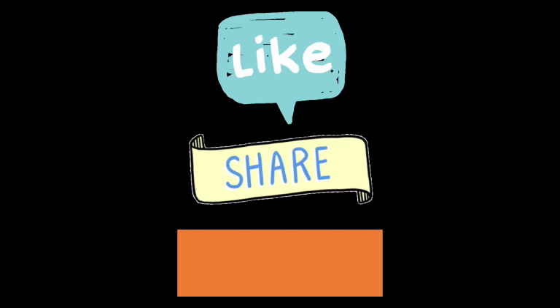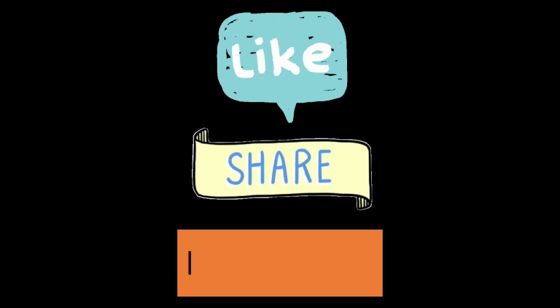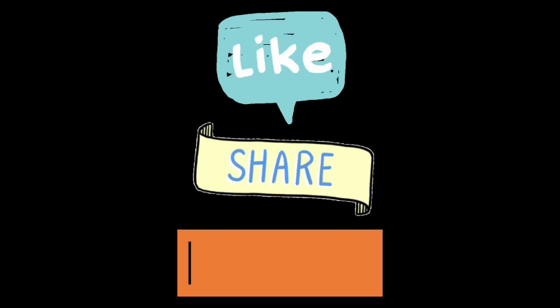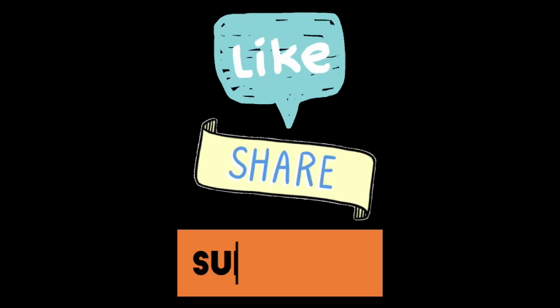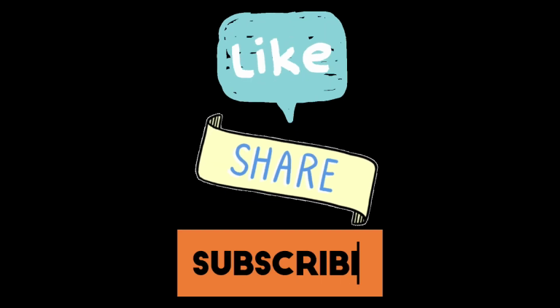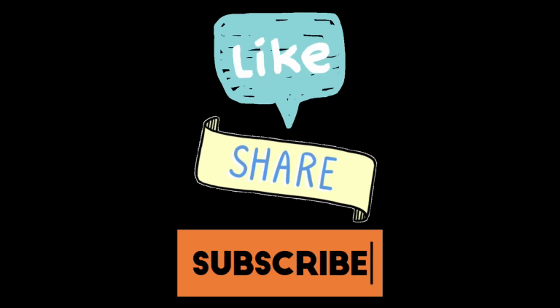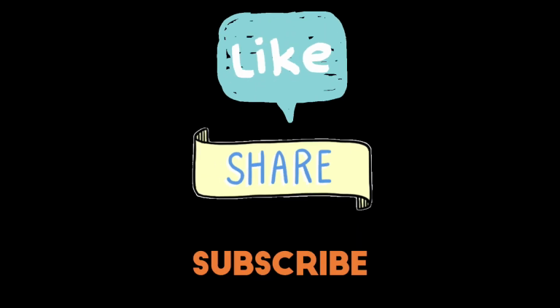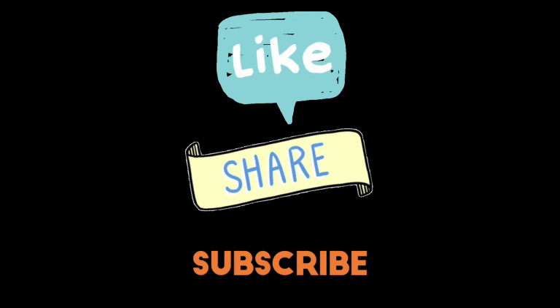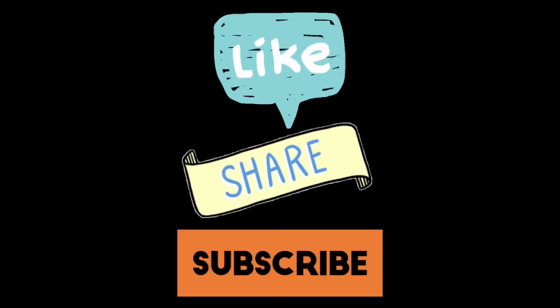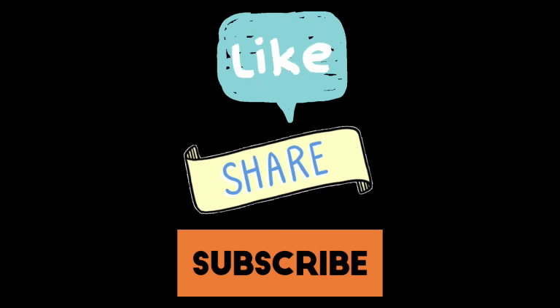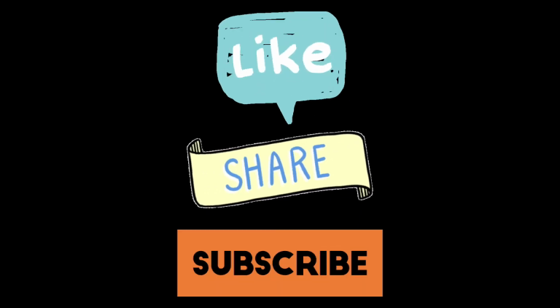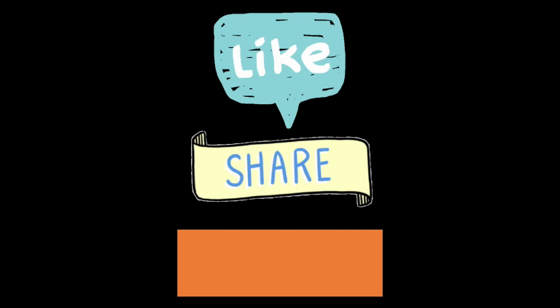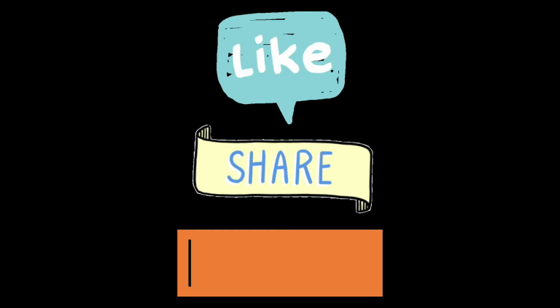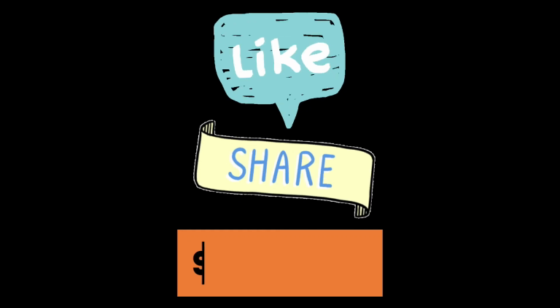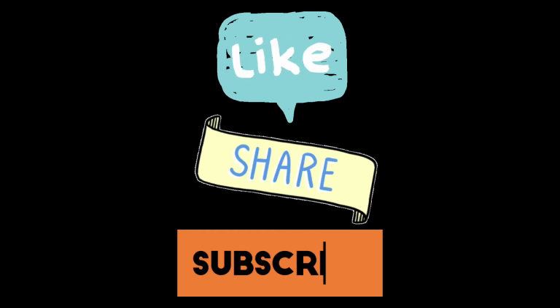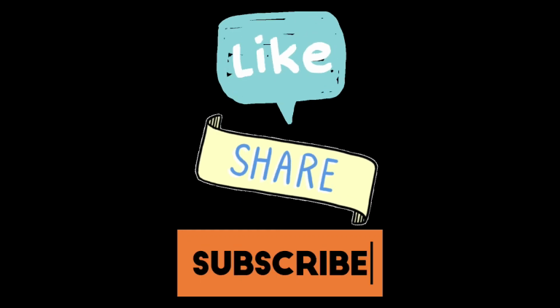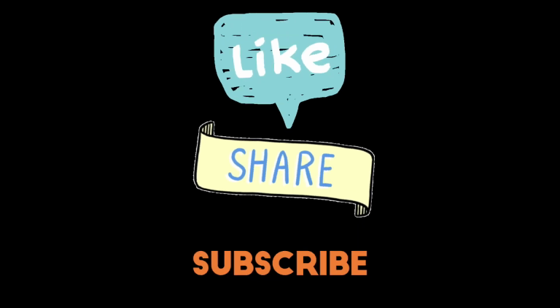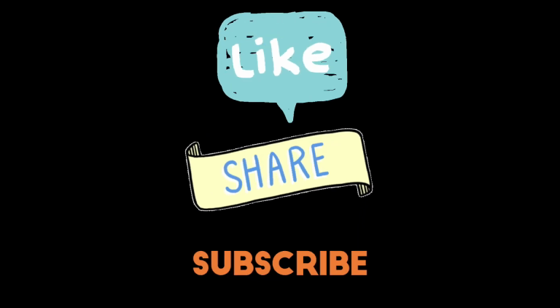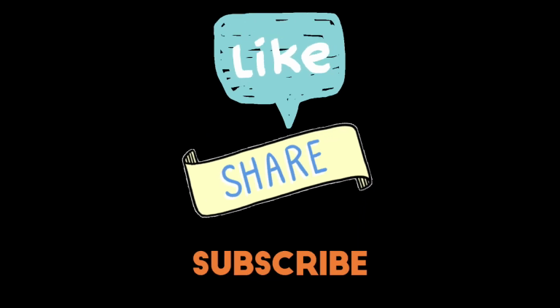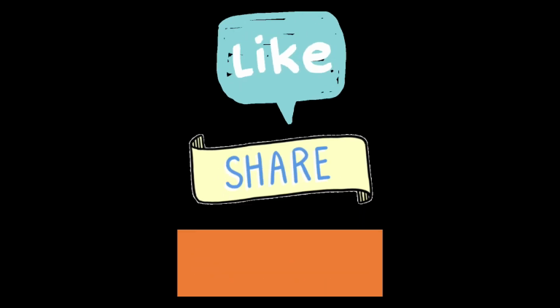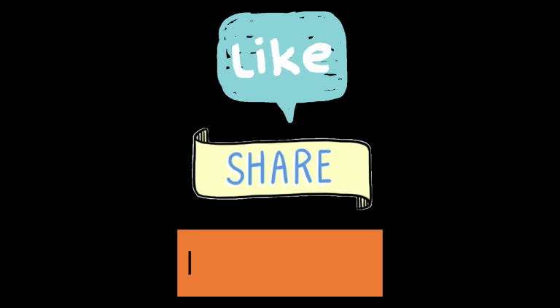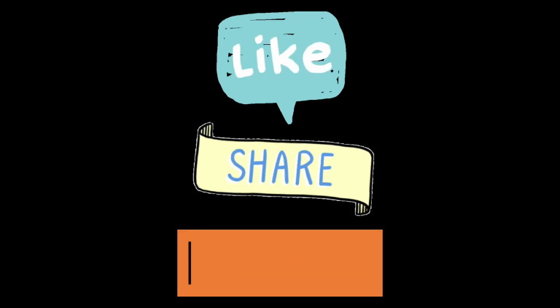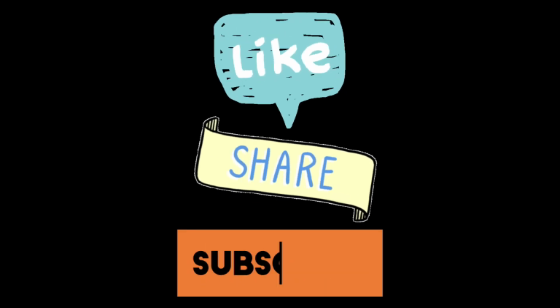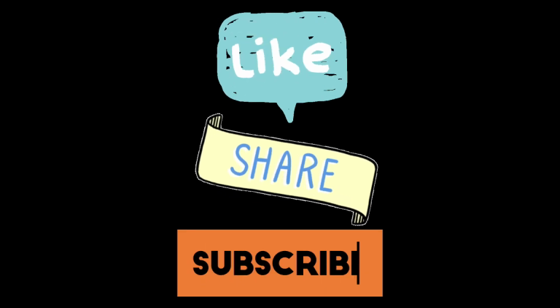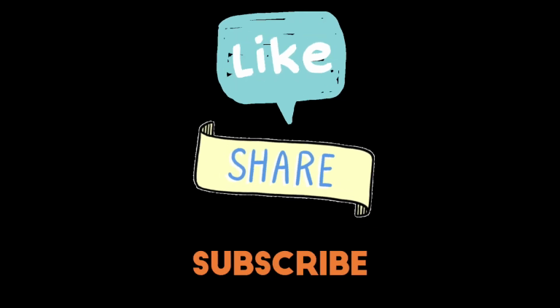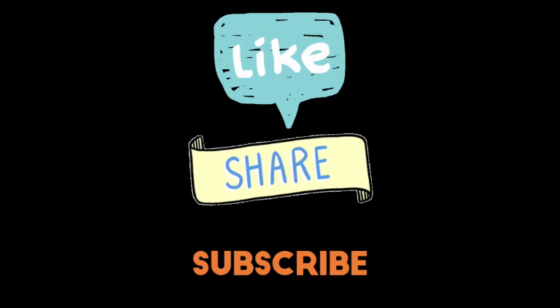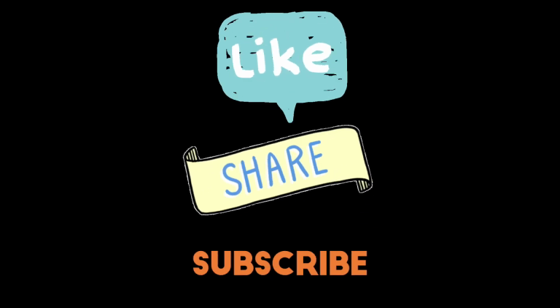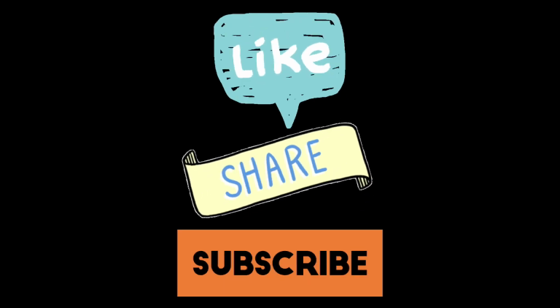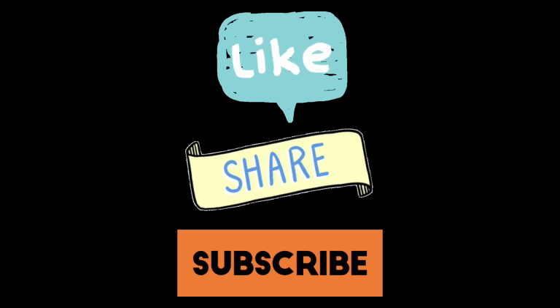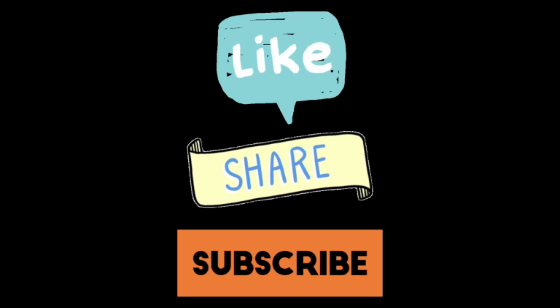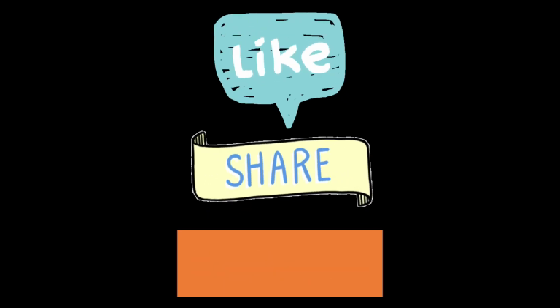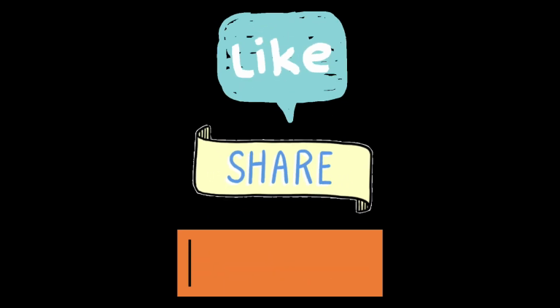Hope you liked the video. Please like, share and comment, and subscribe if you haven't already. See you next time with another recipe.